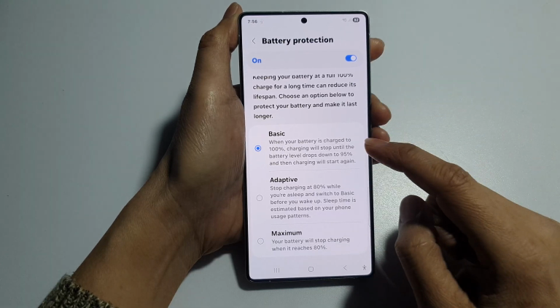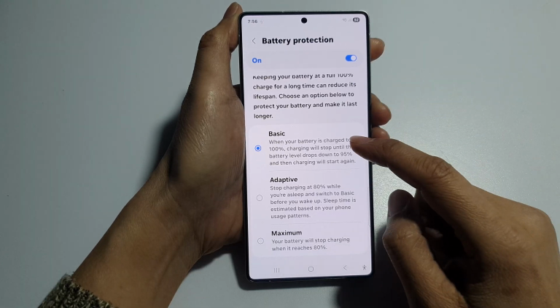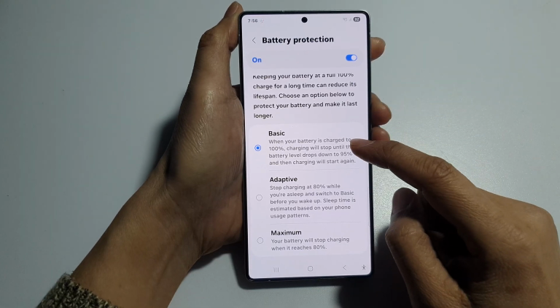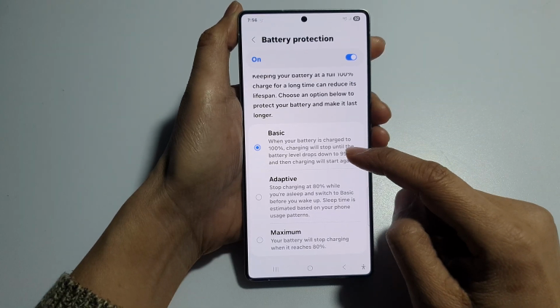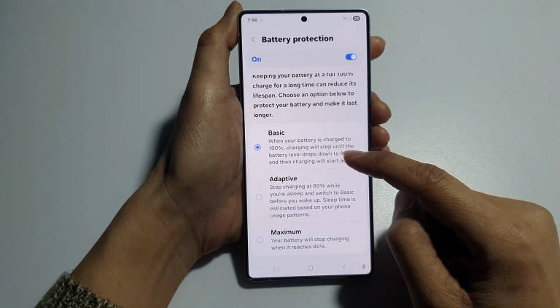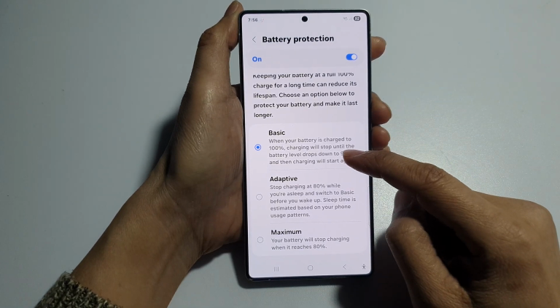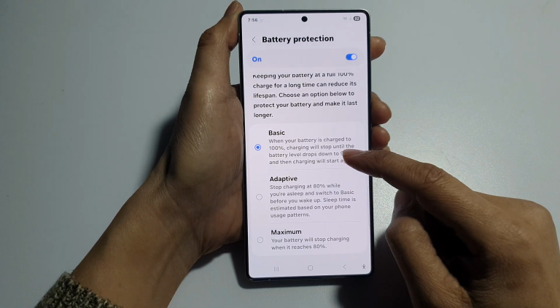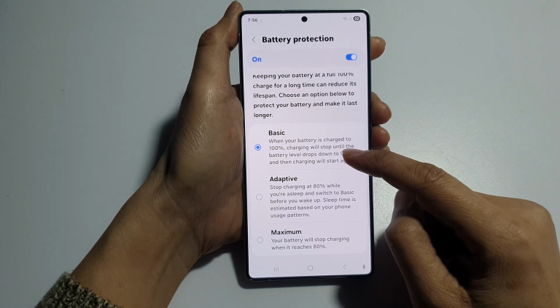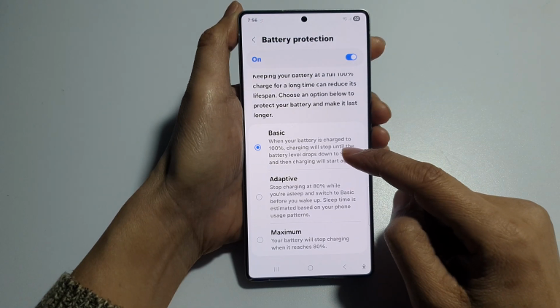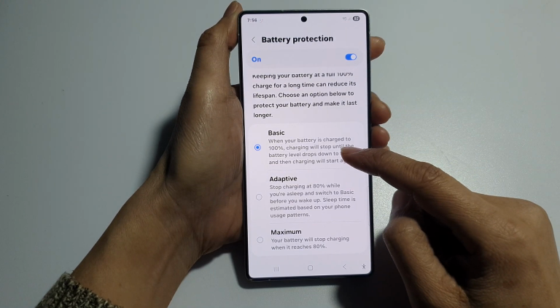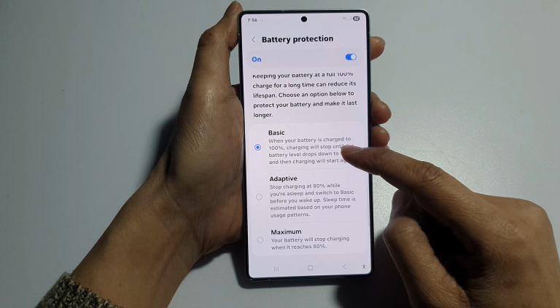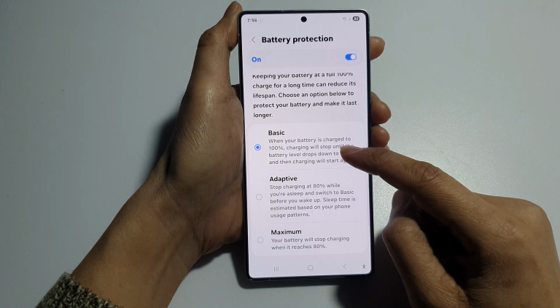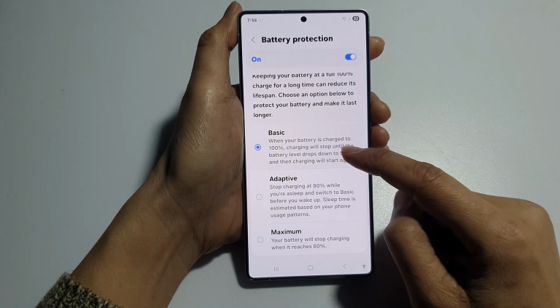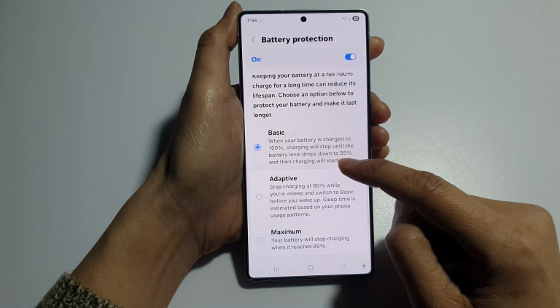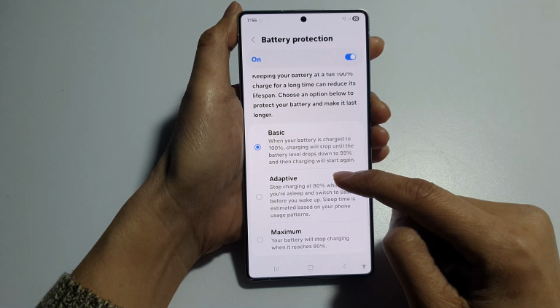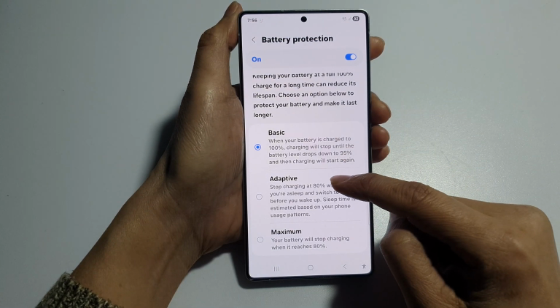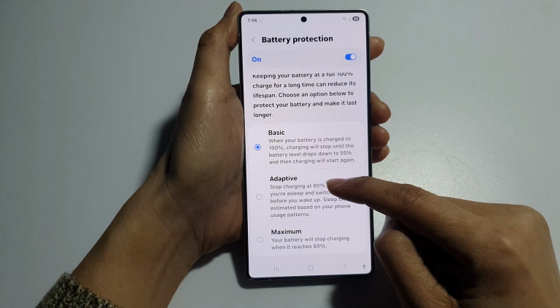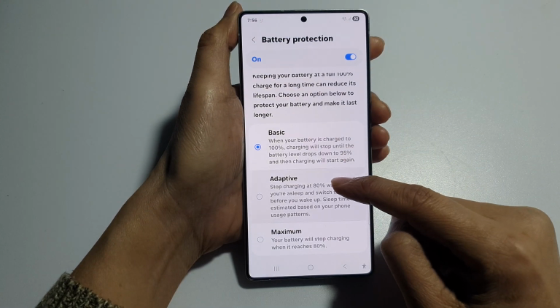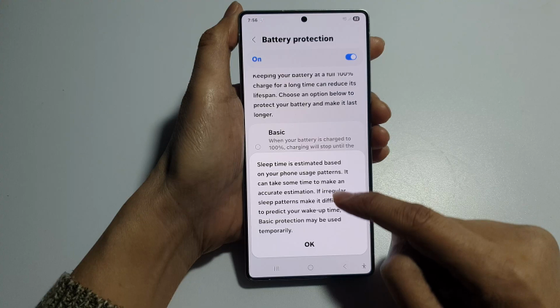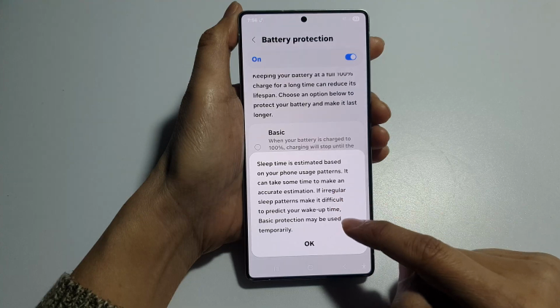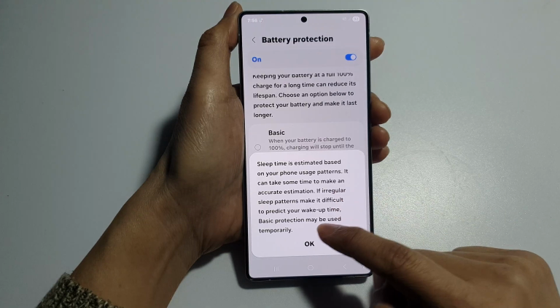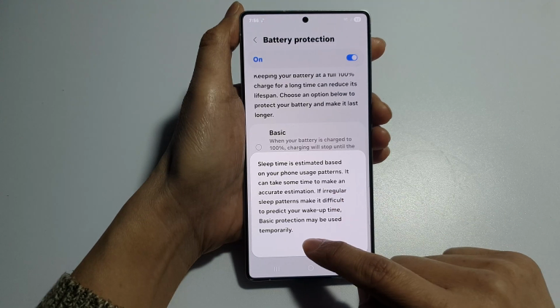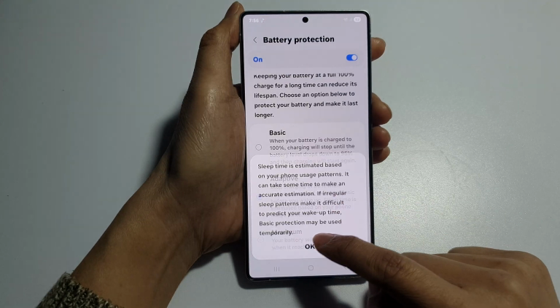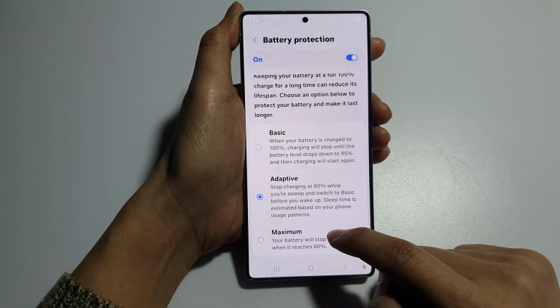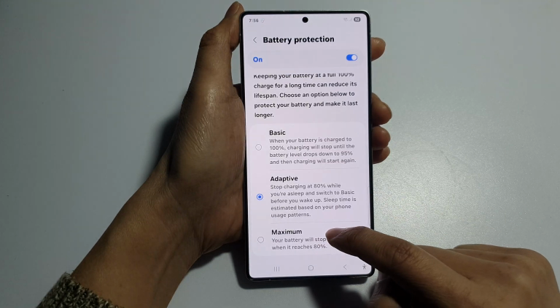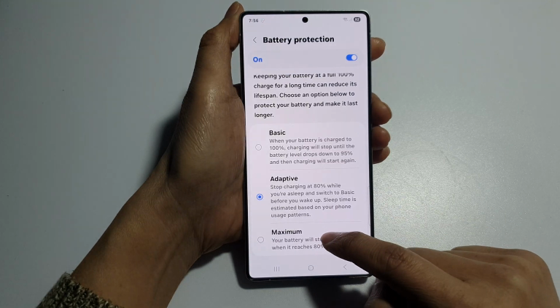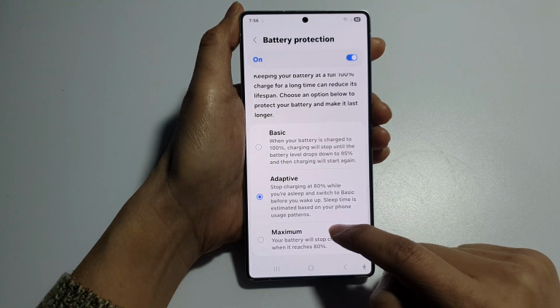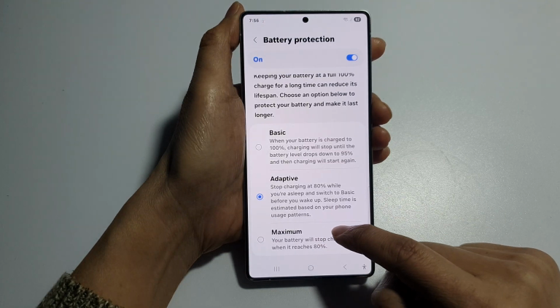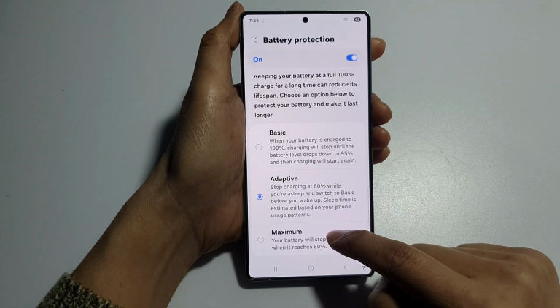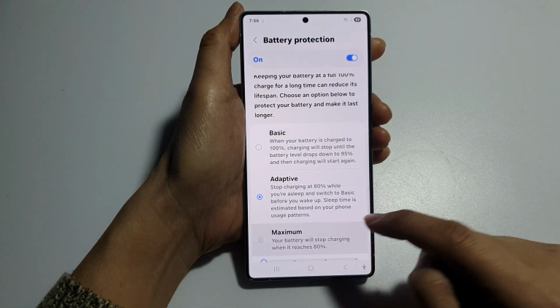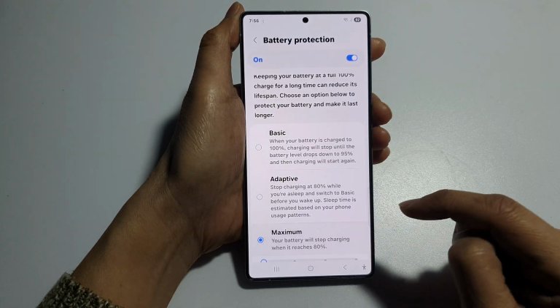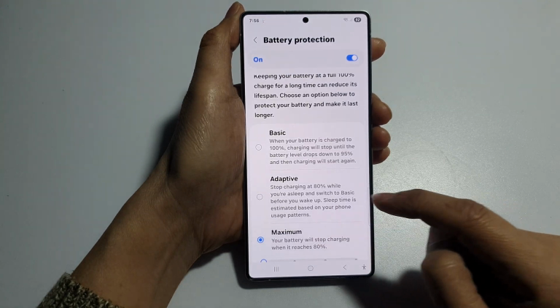Then you can go down and select basic, adaptive, or you can choose maximum.